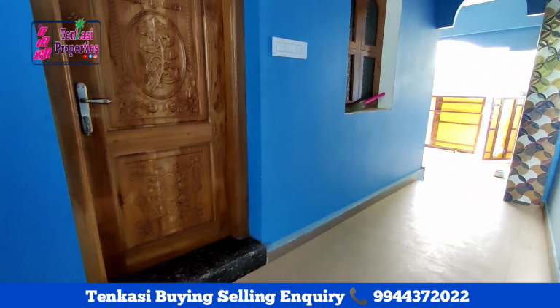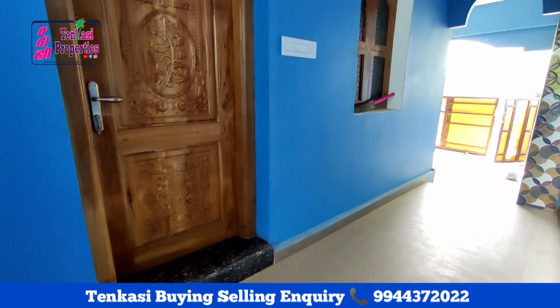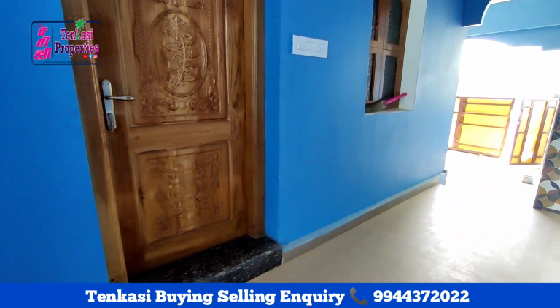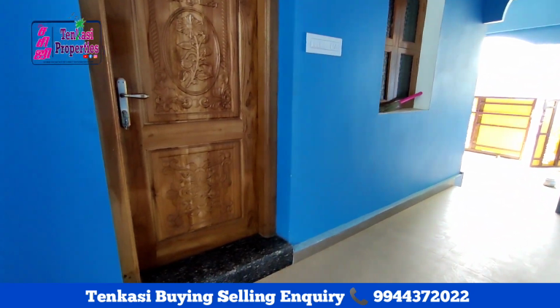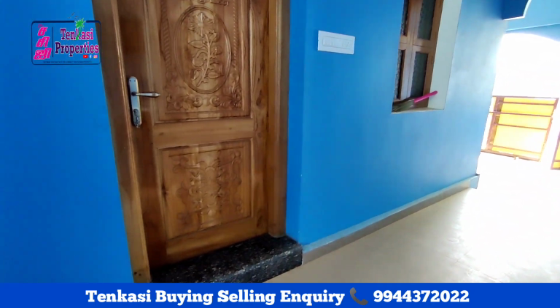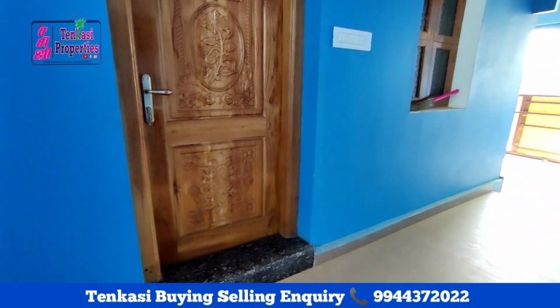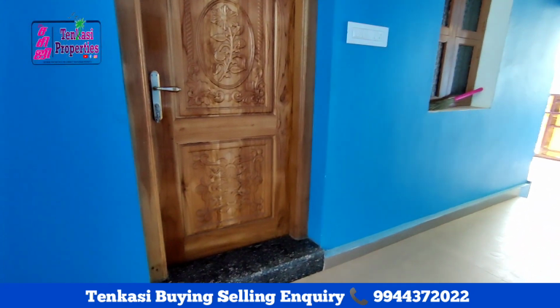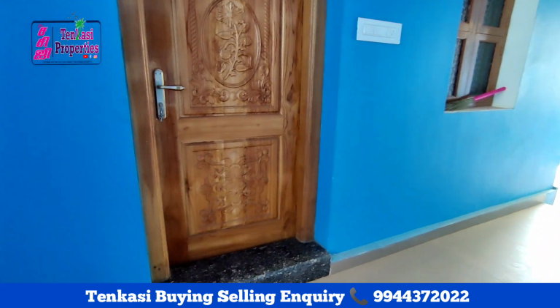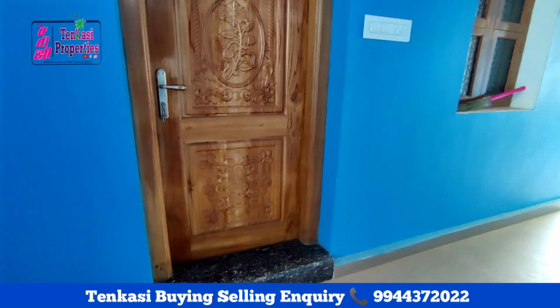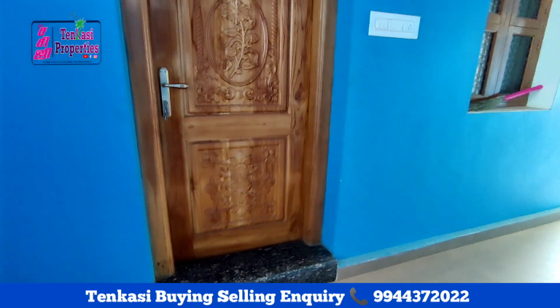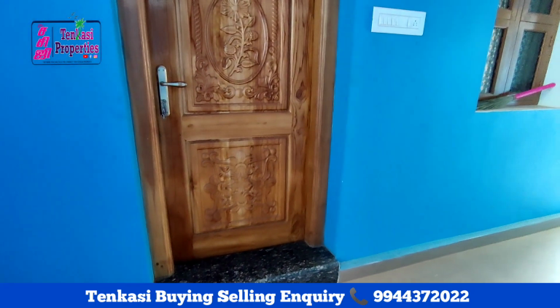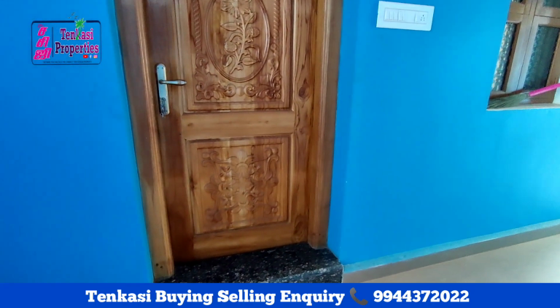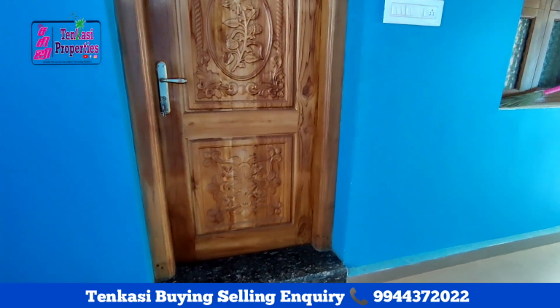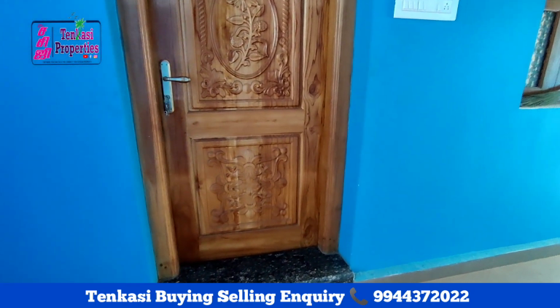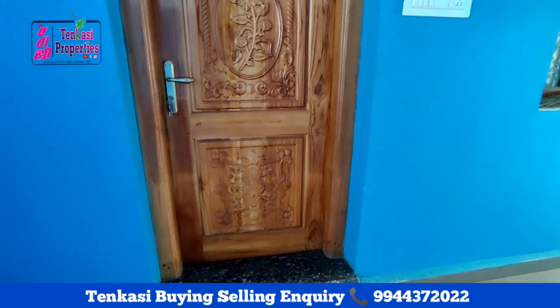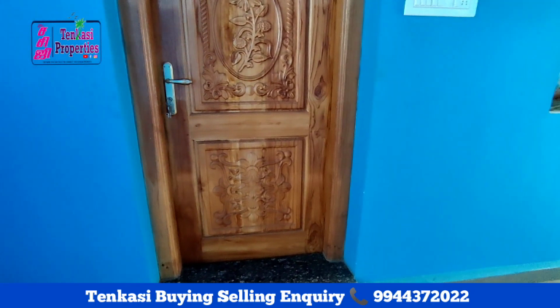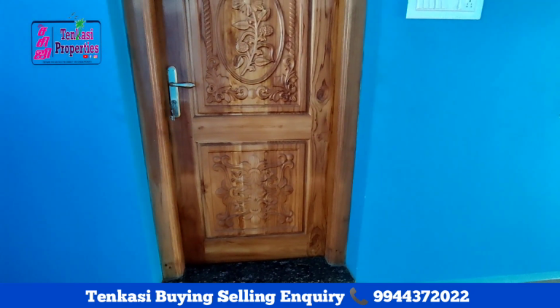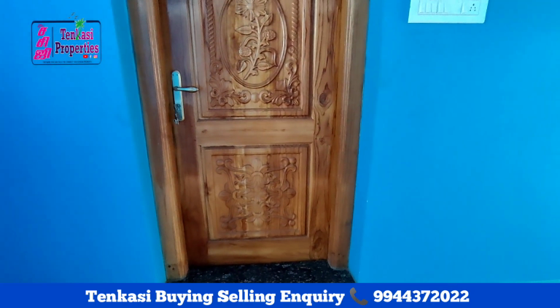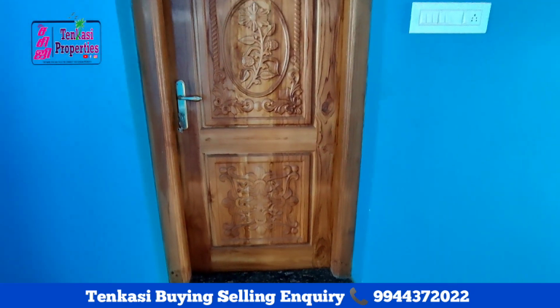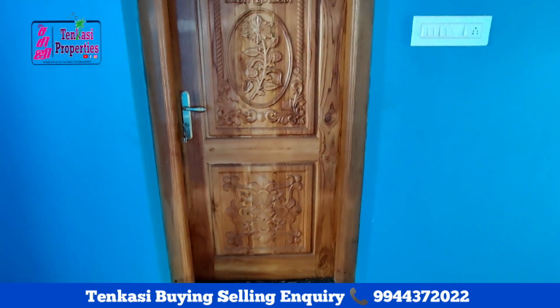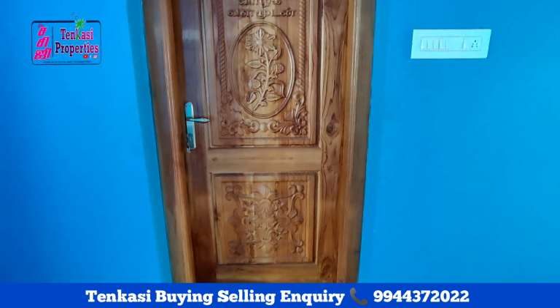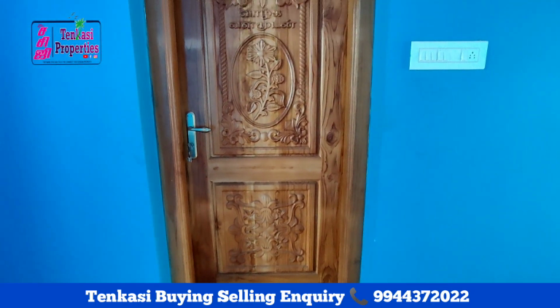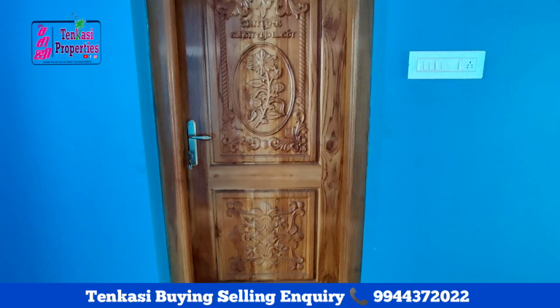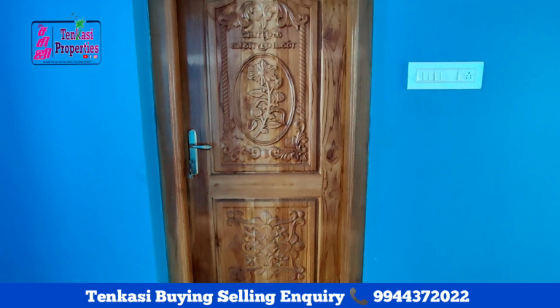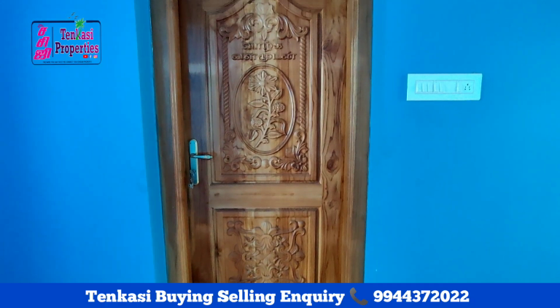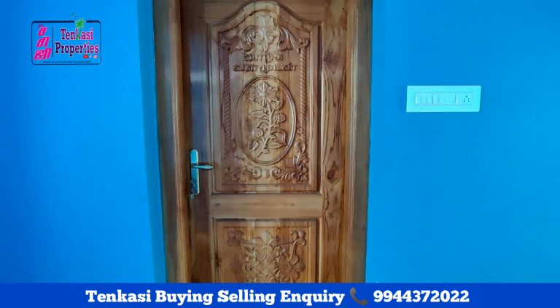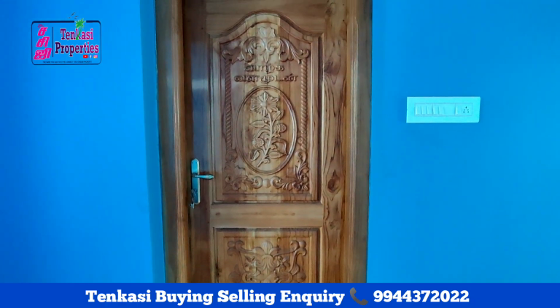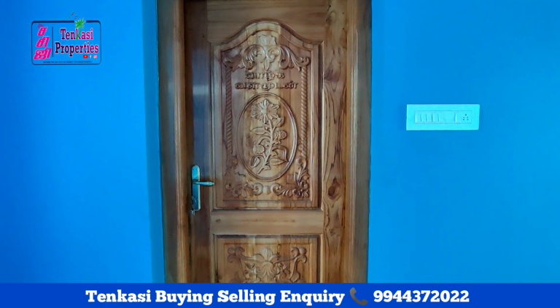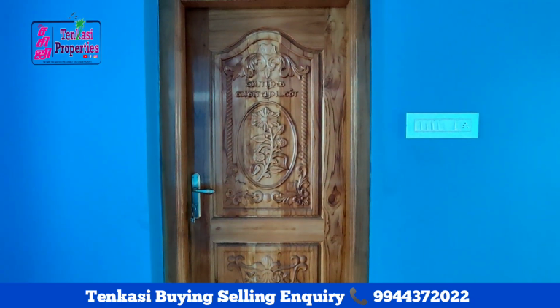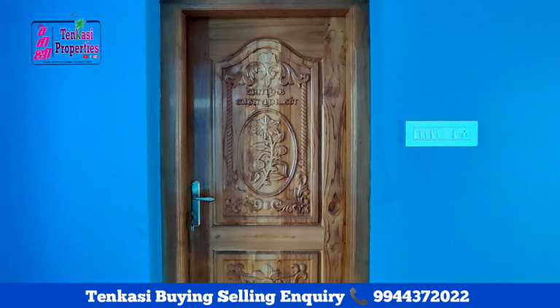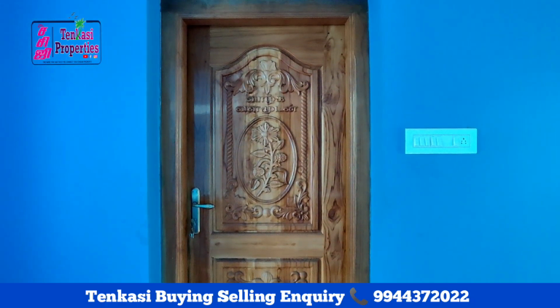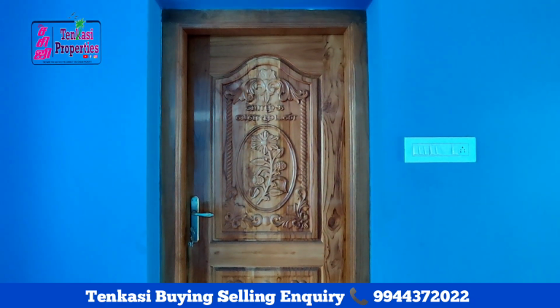The main door is very good. The main door is made with first quality teak wood.